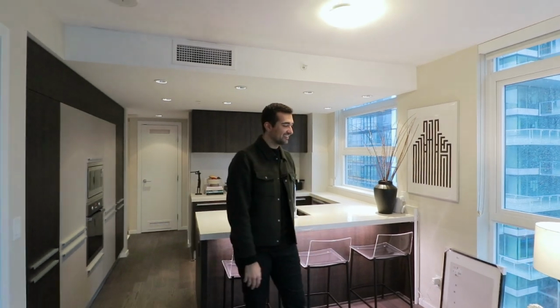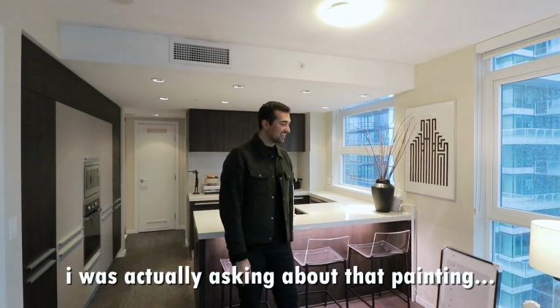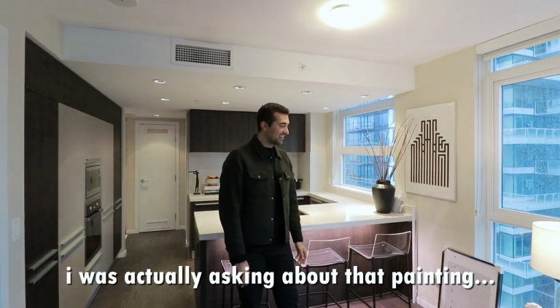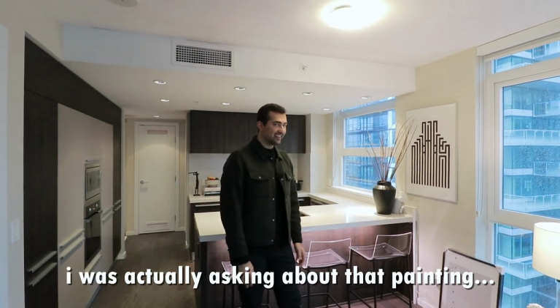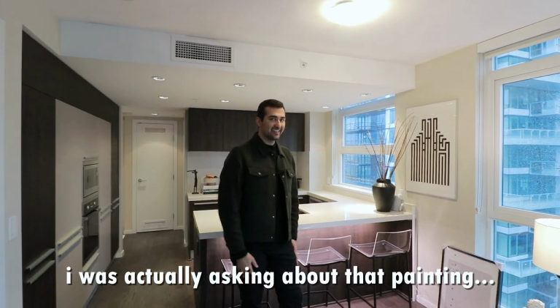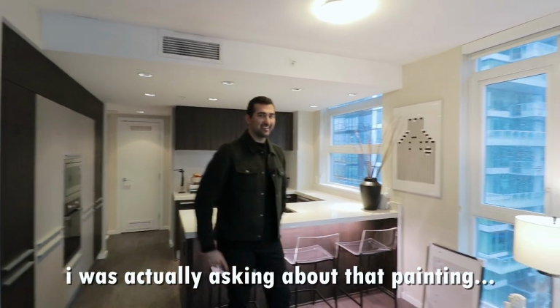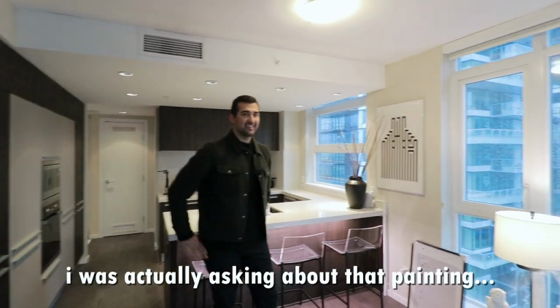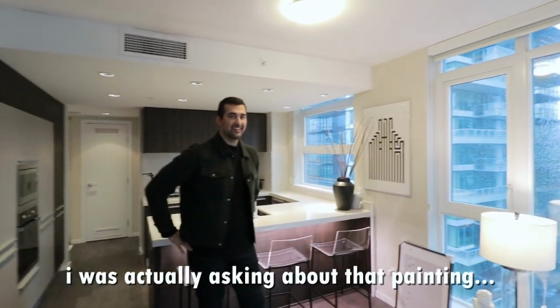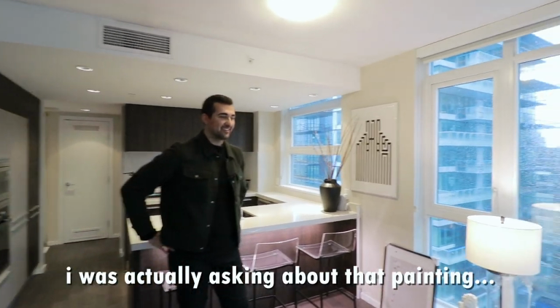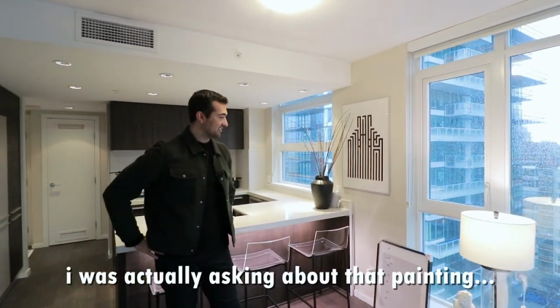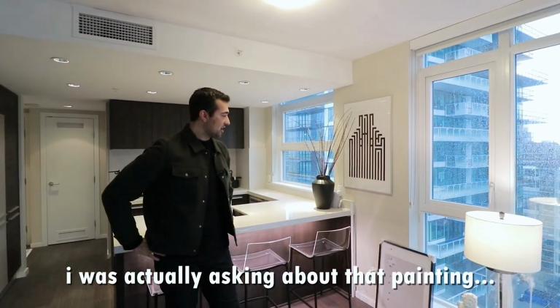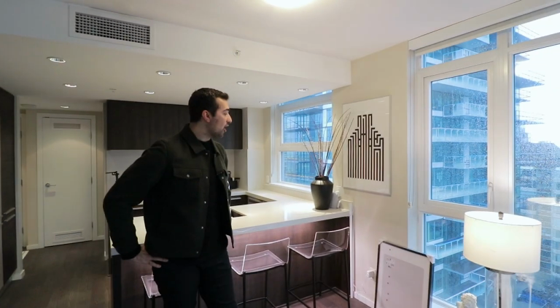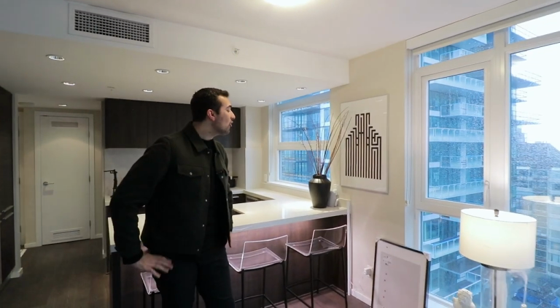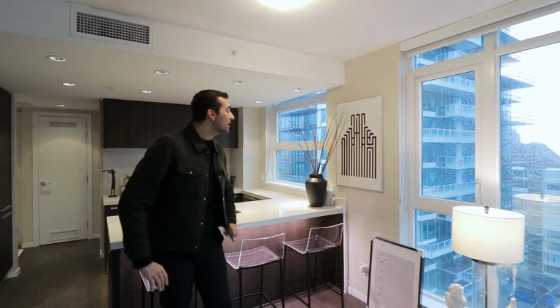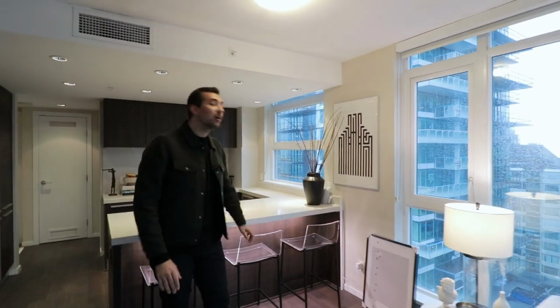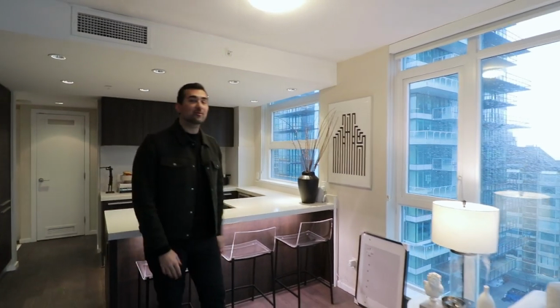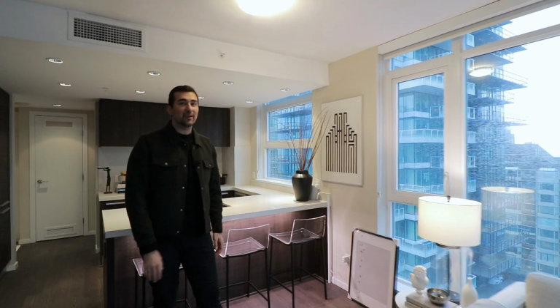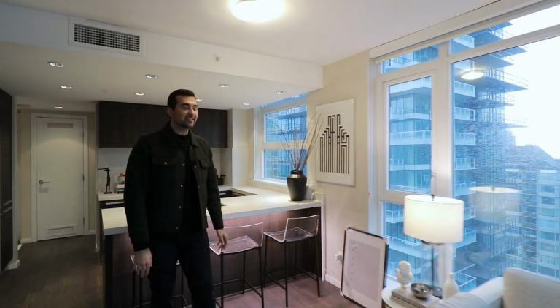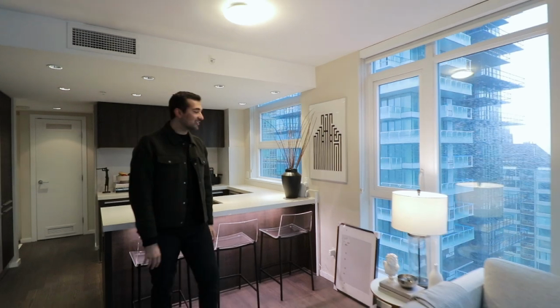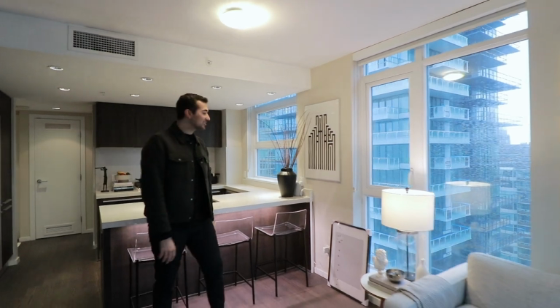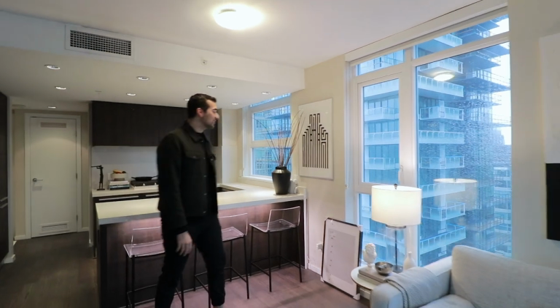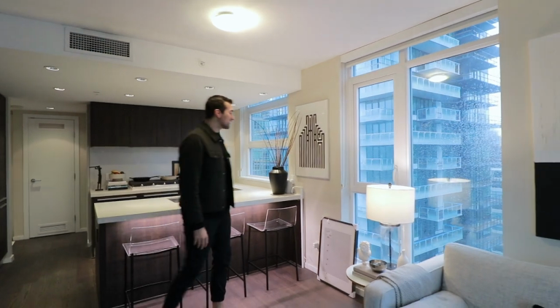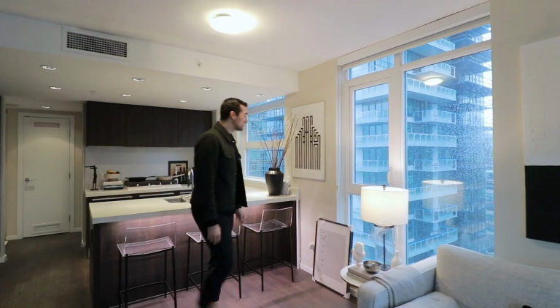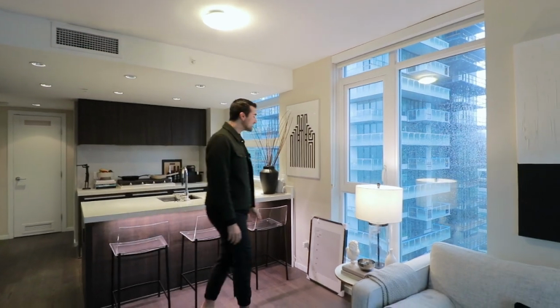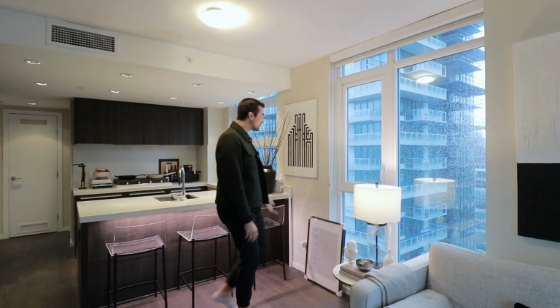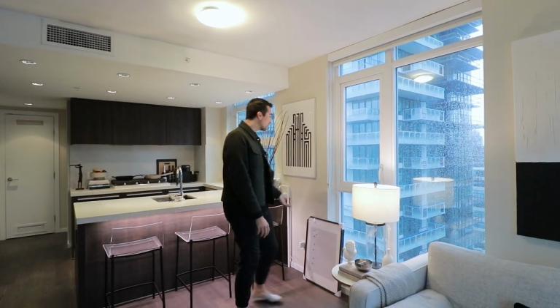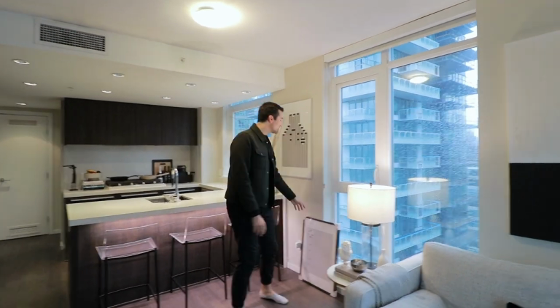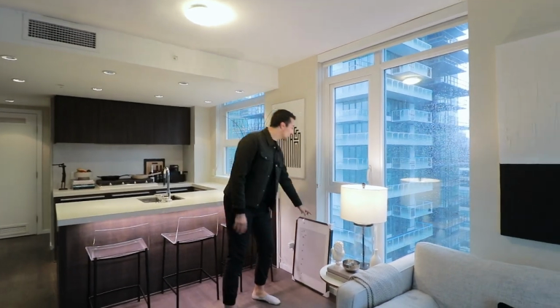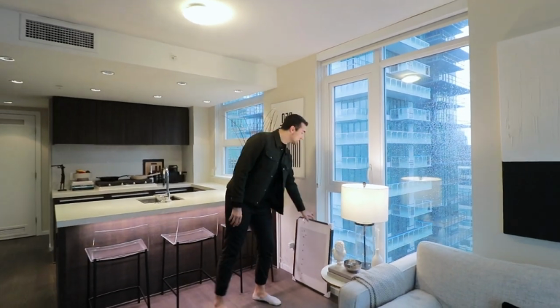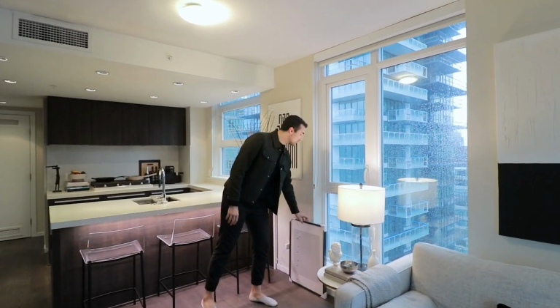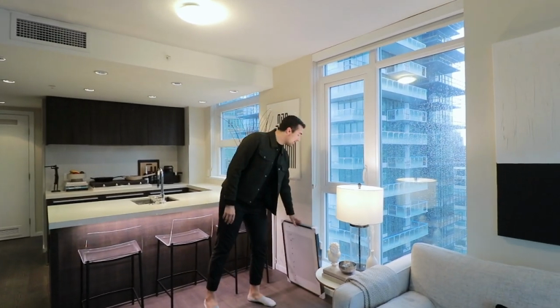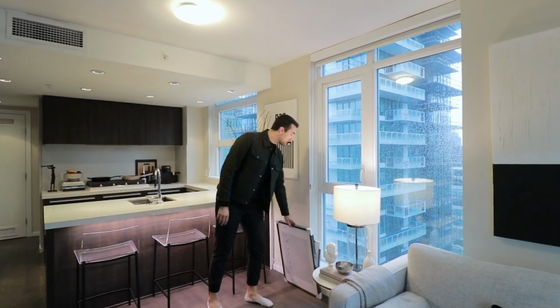I was actually asking about that painting. Oh my God — this is even worse because this isn't even mine.